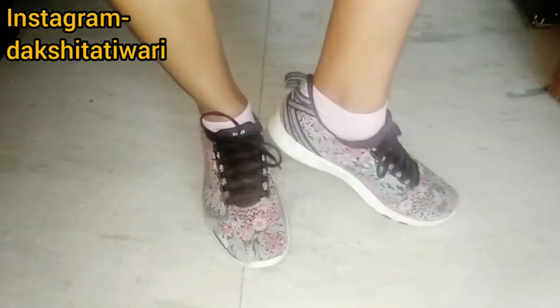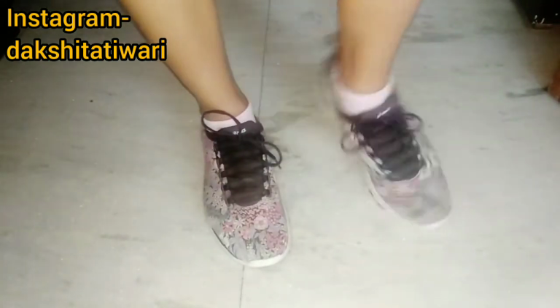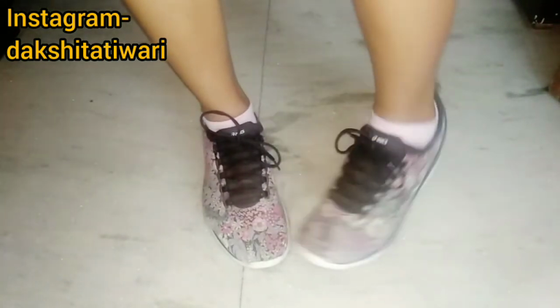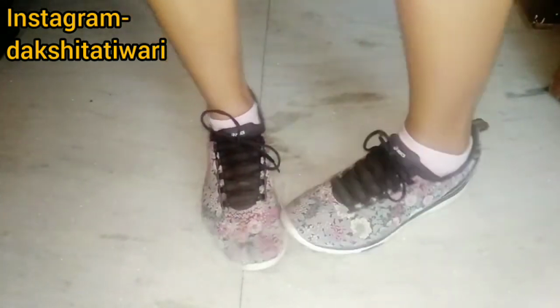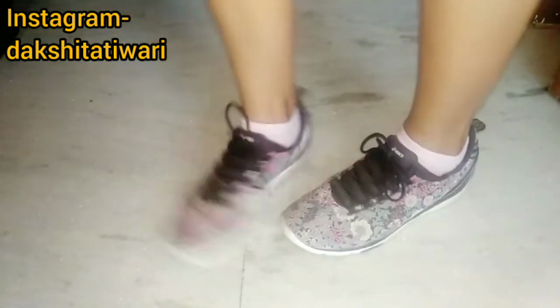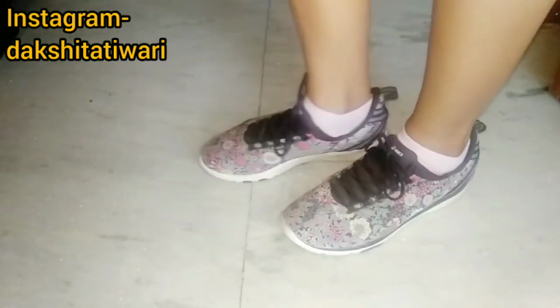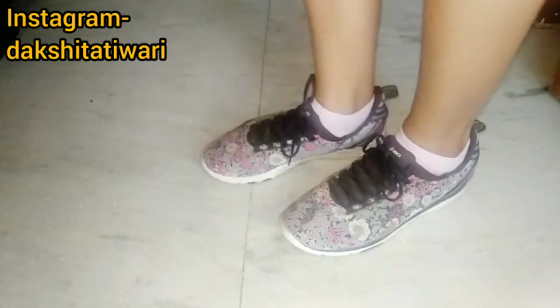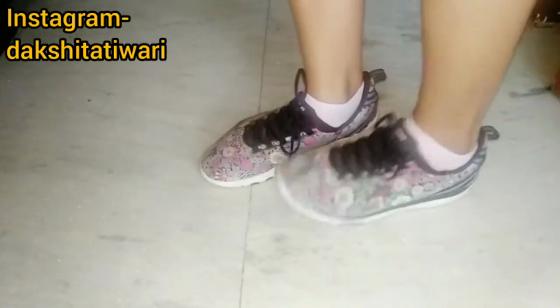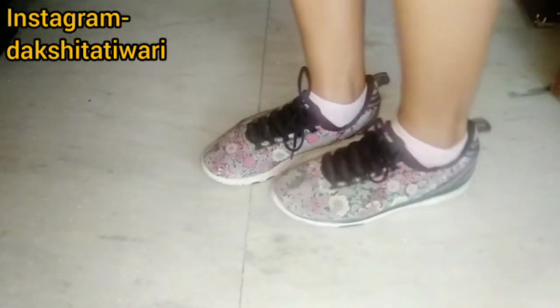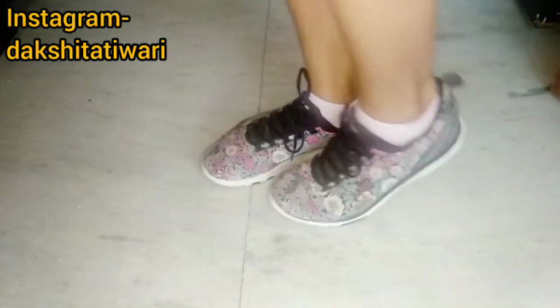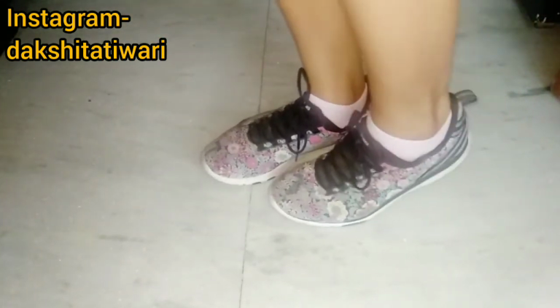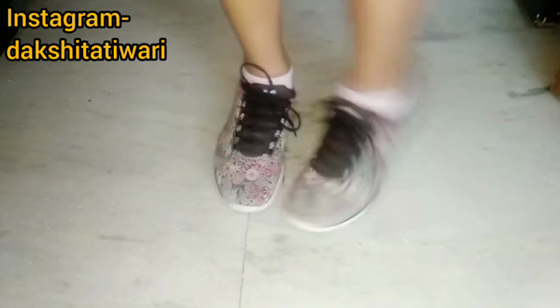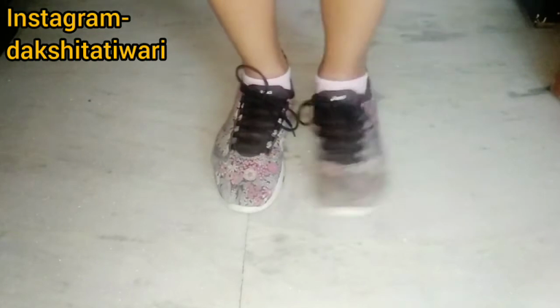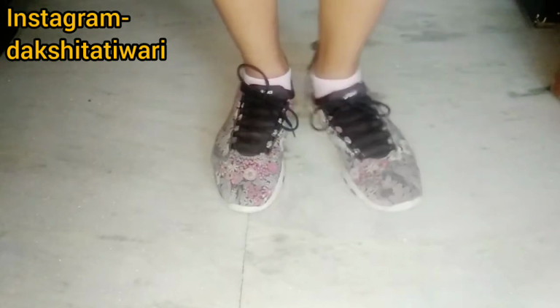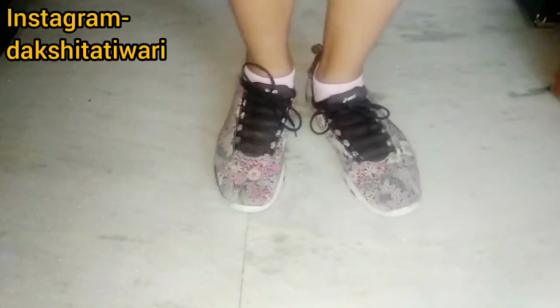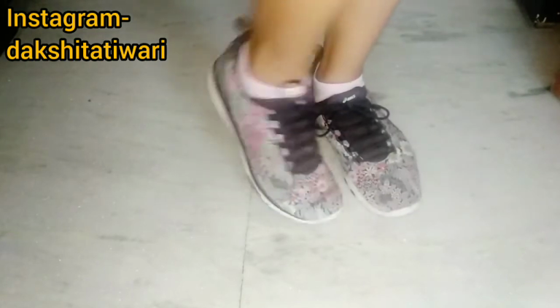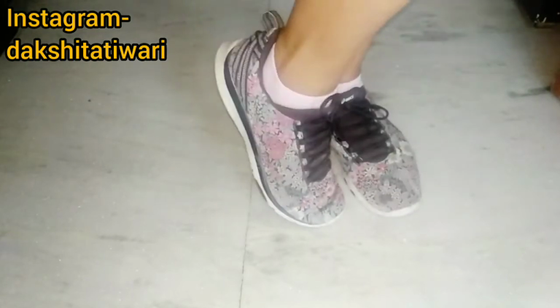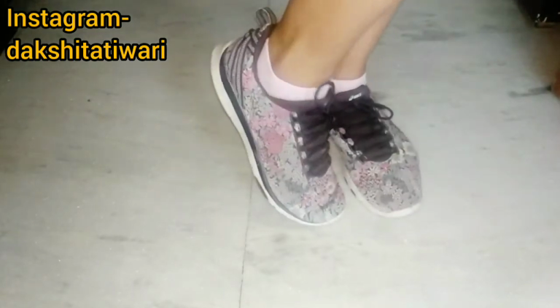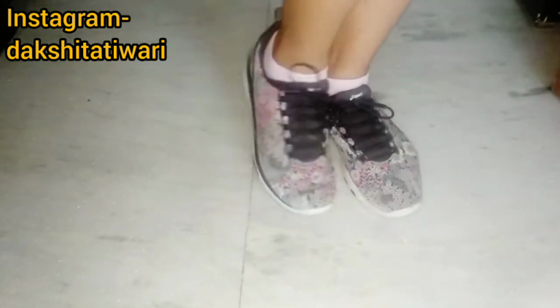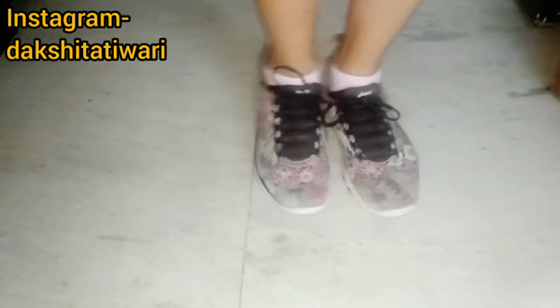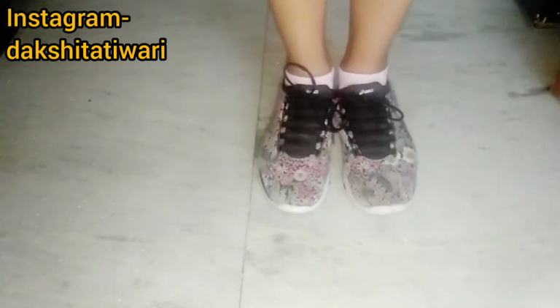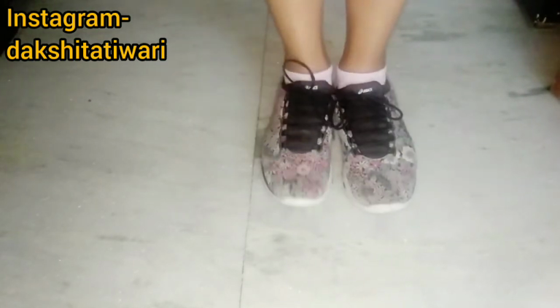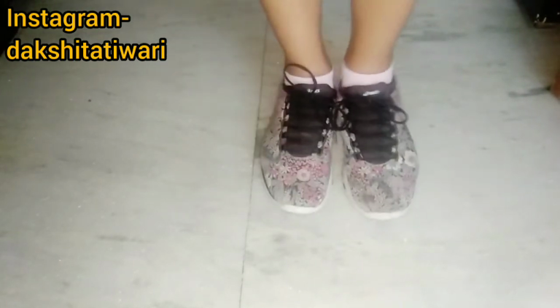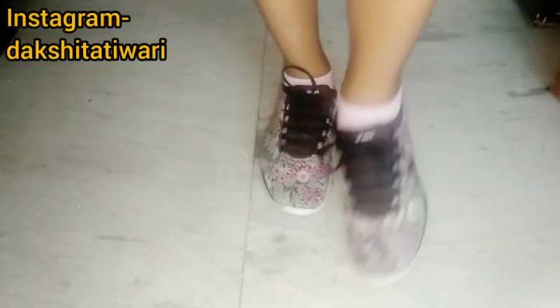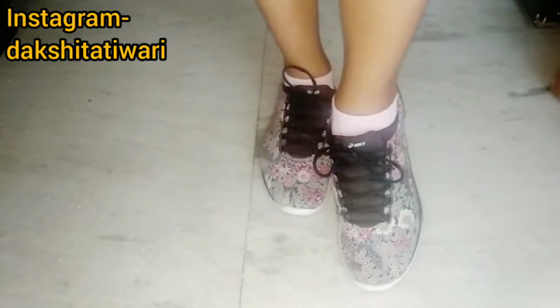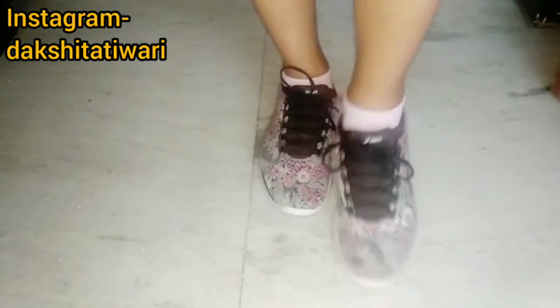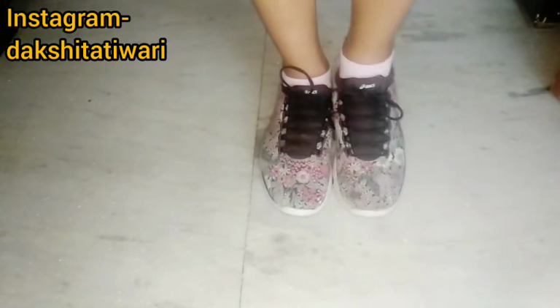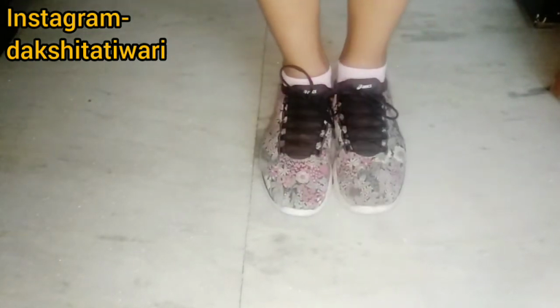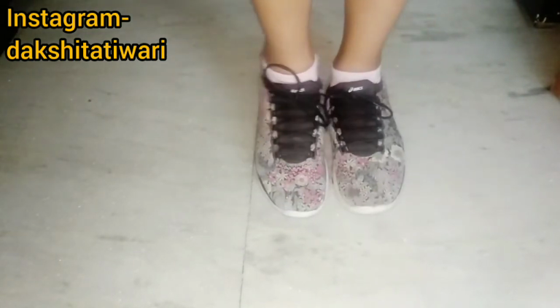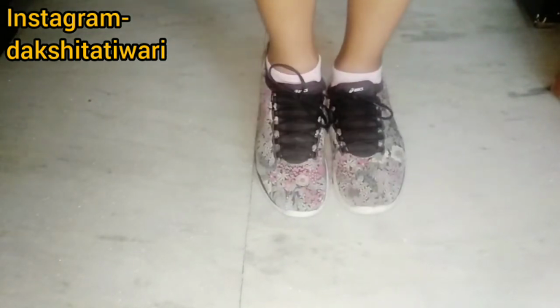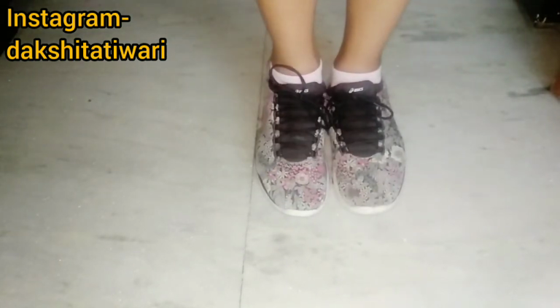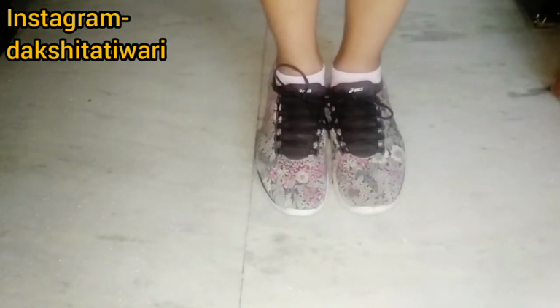You can wear no-show socks in normal shoes — they look very light and give a nice texture to your style, and it looks good overall.